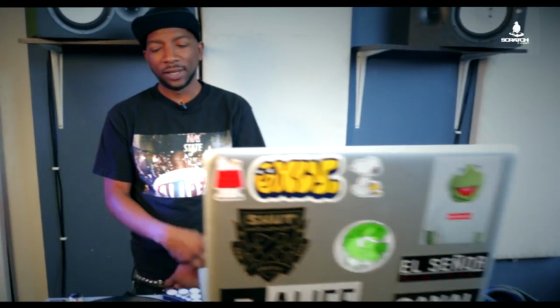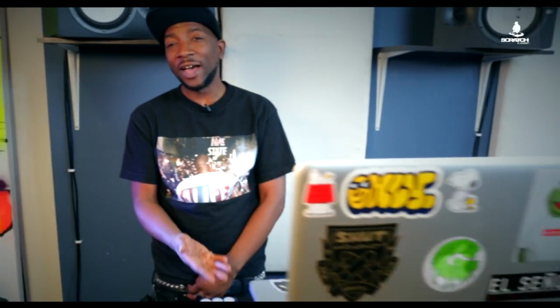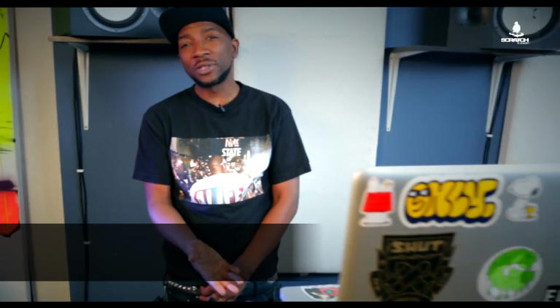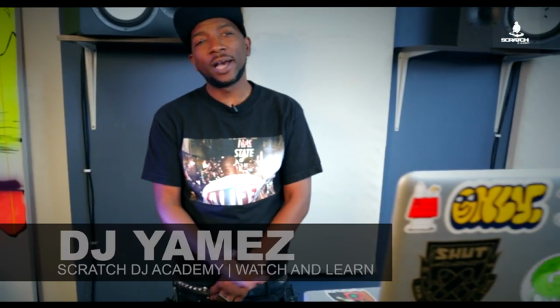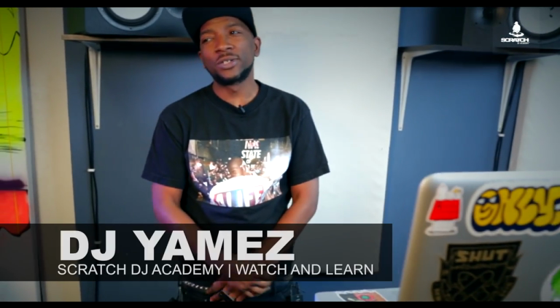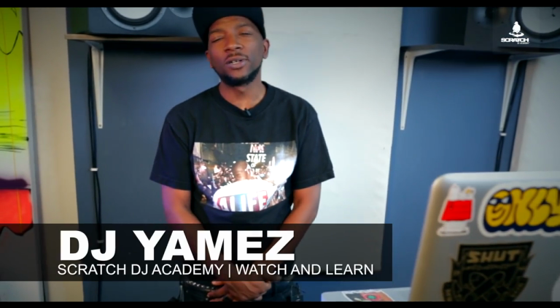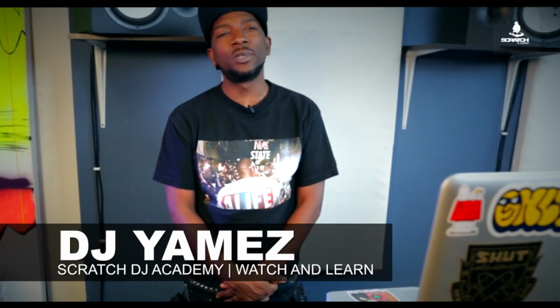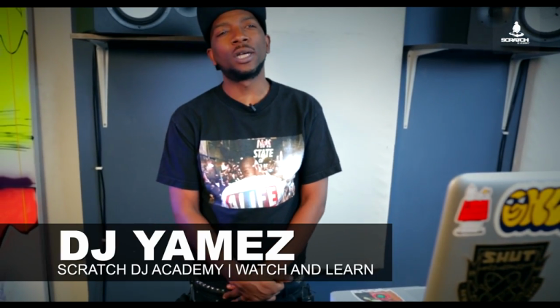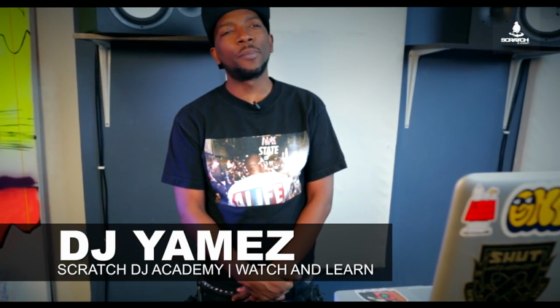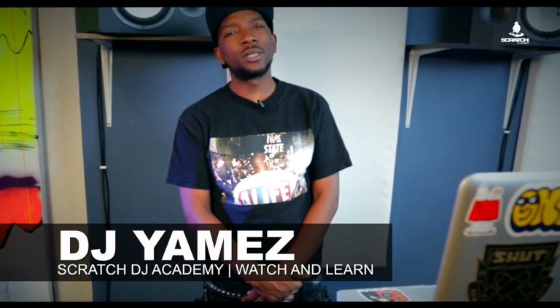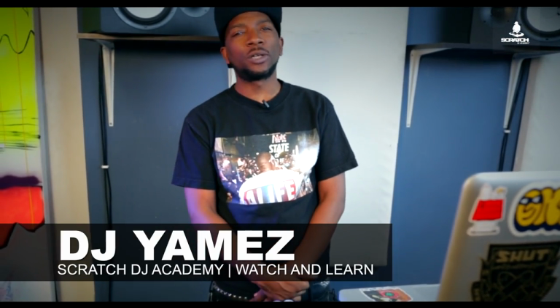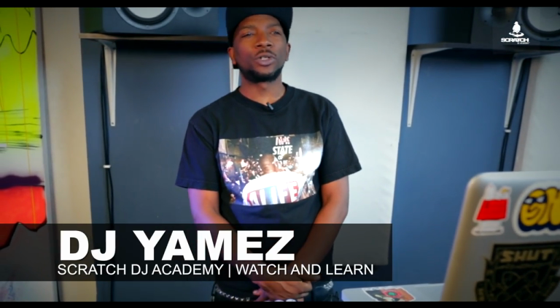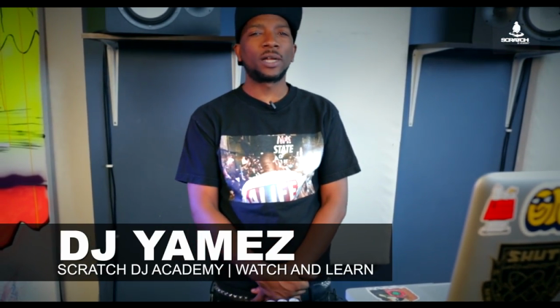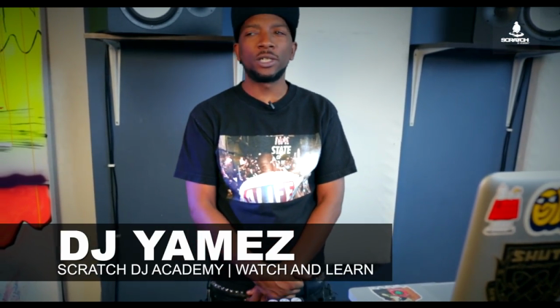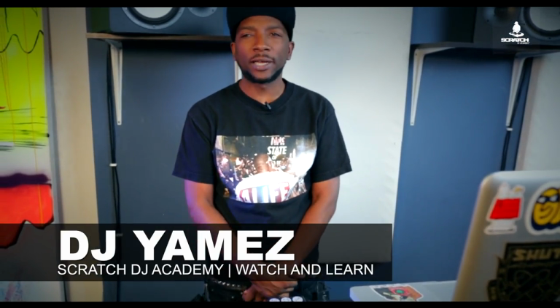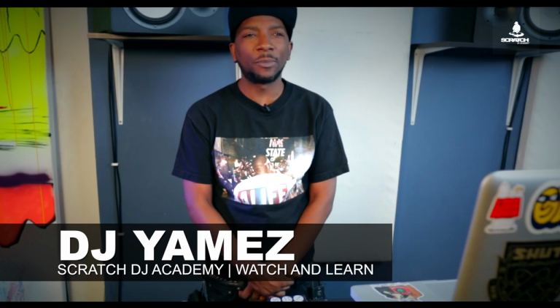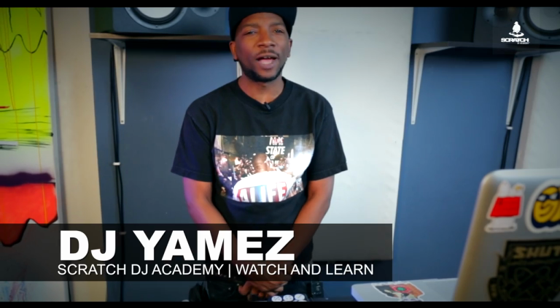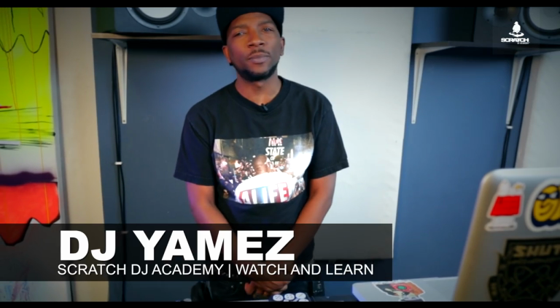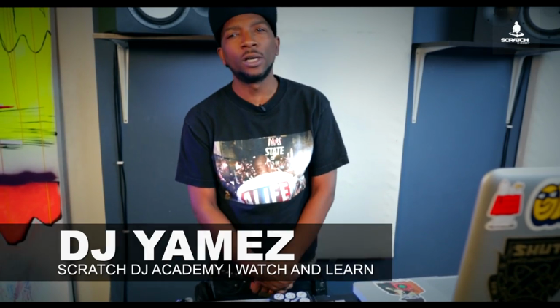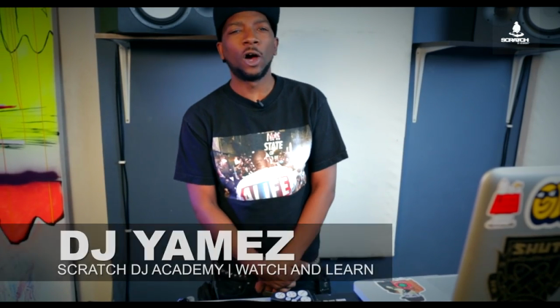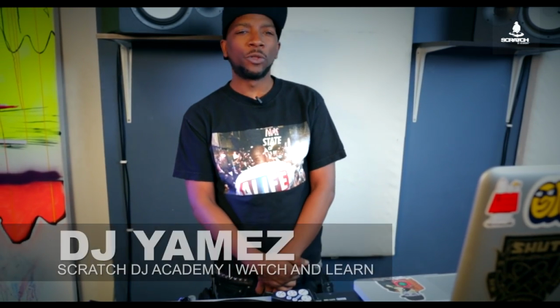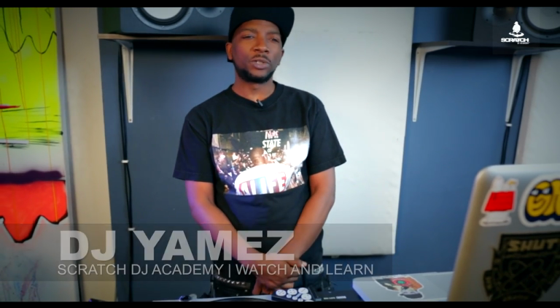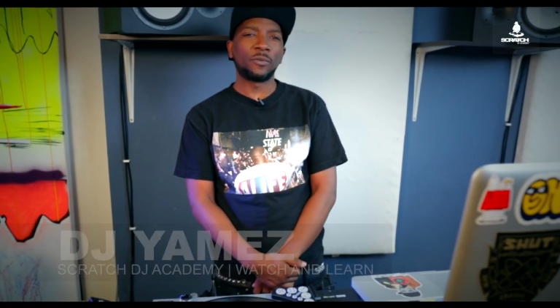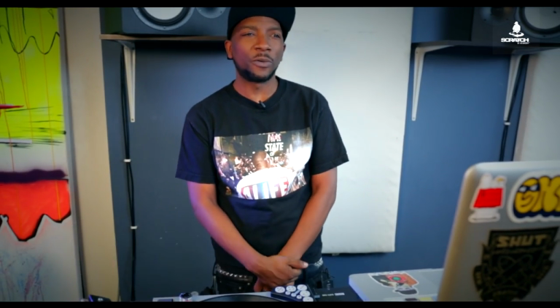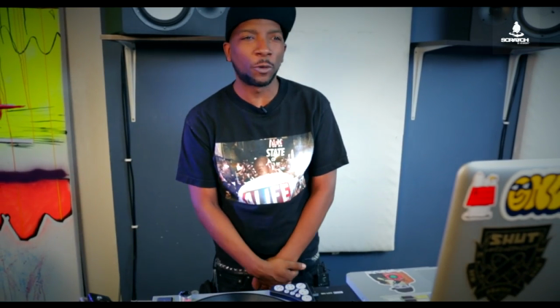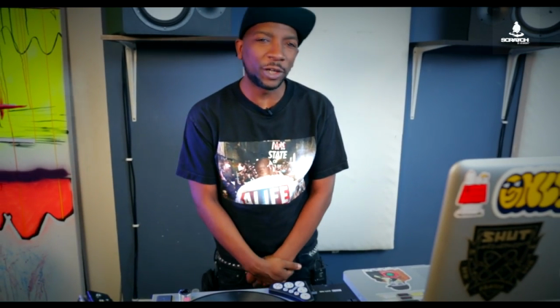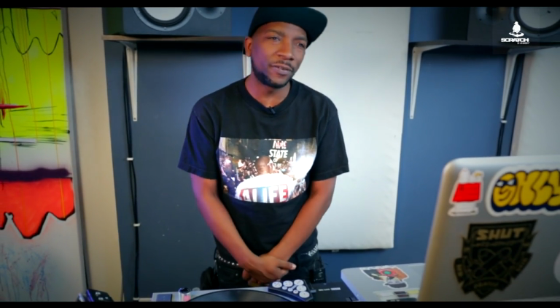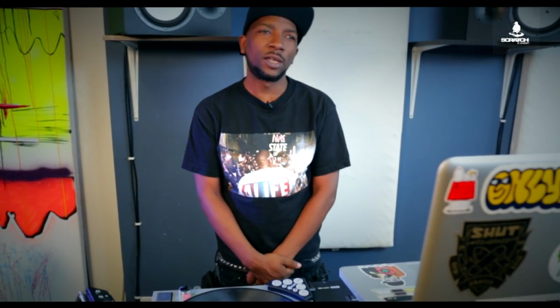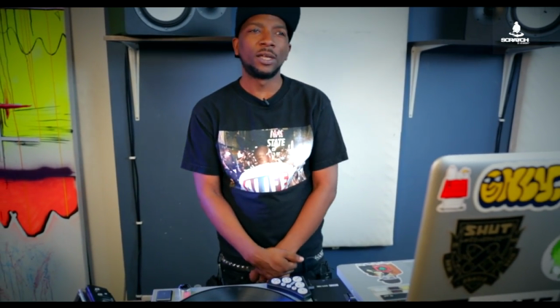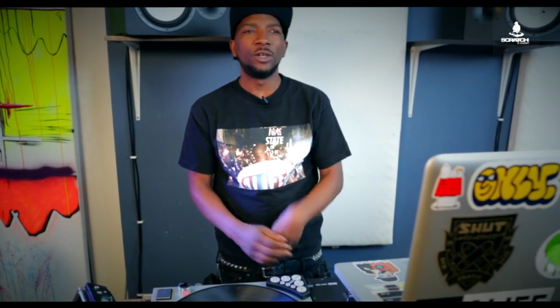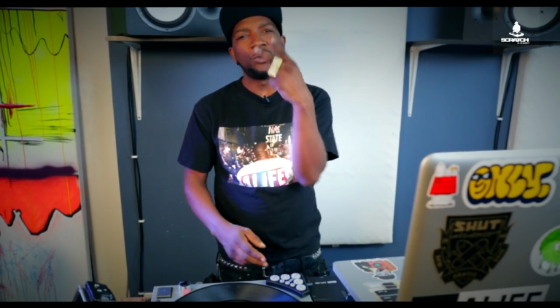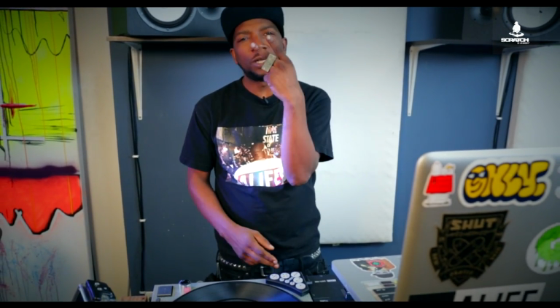And that was the Dicer. I'm DJ Yamez. Thank you to Scratch DJ Academy for having me. I hope the routine was informative.